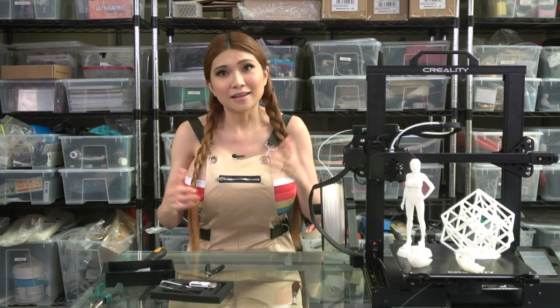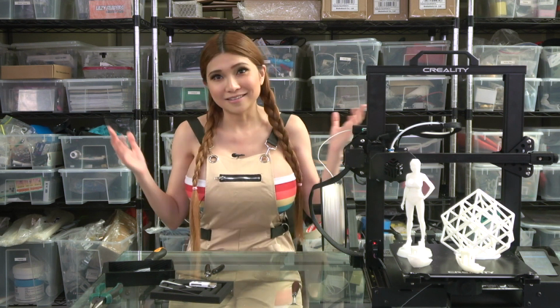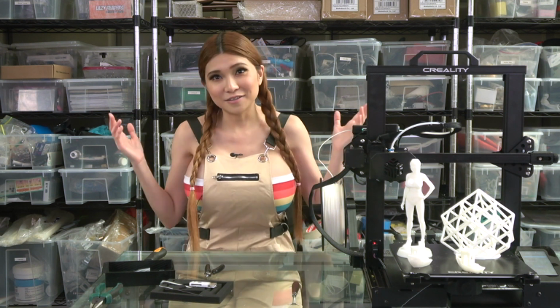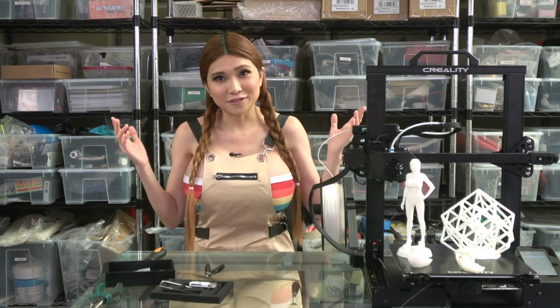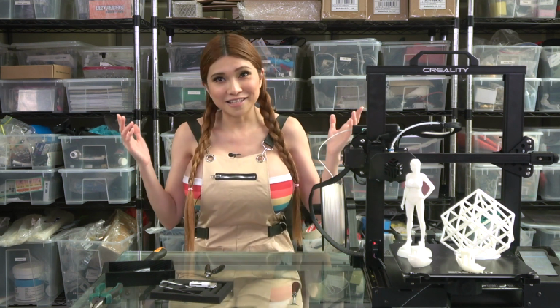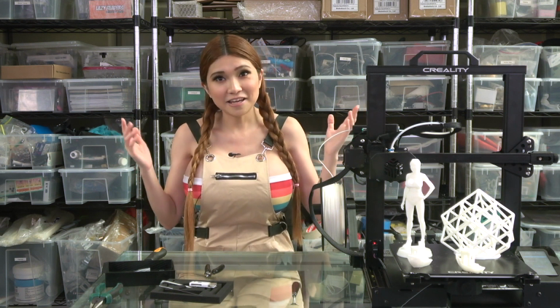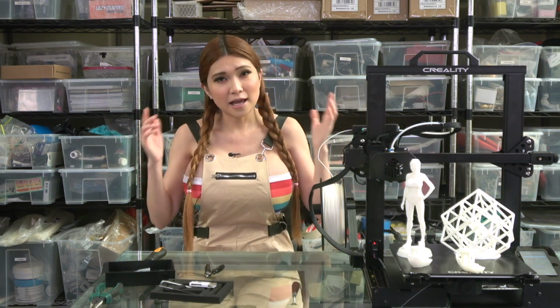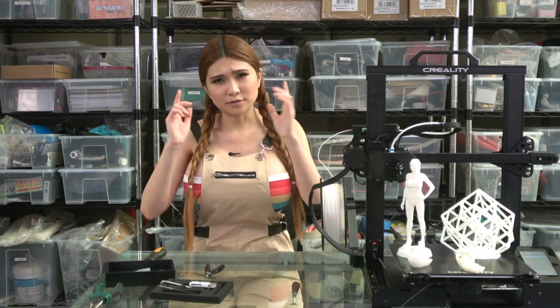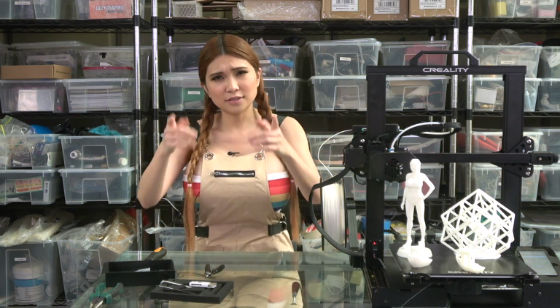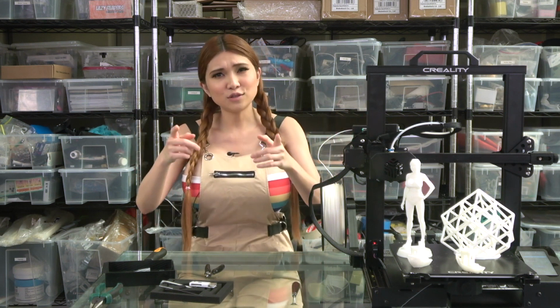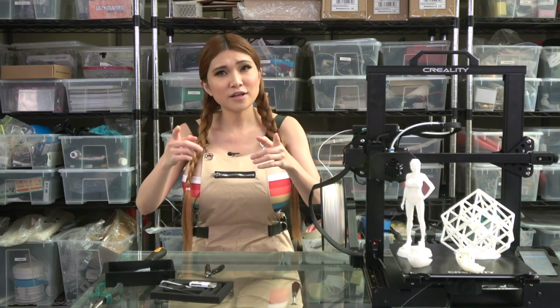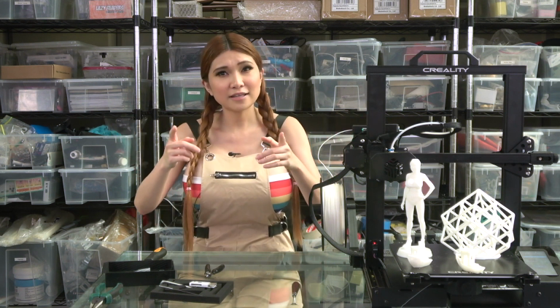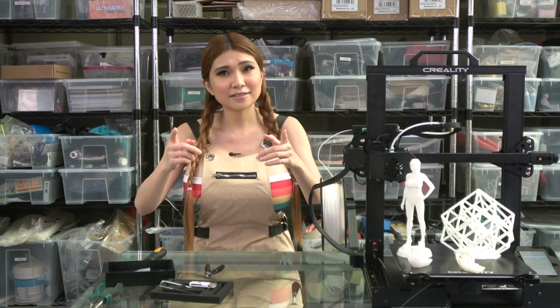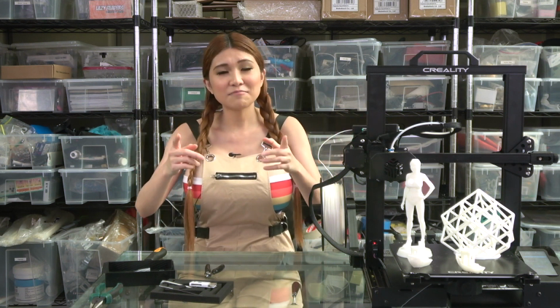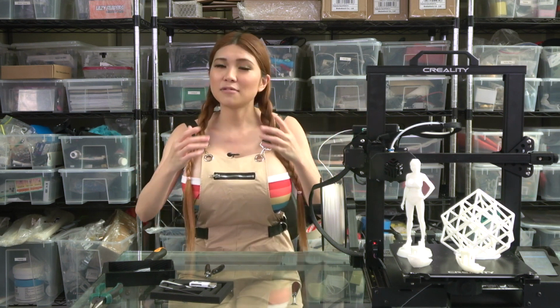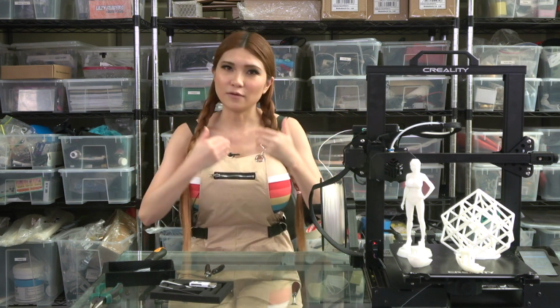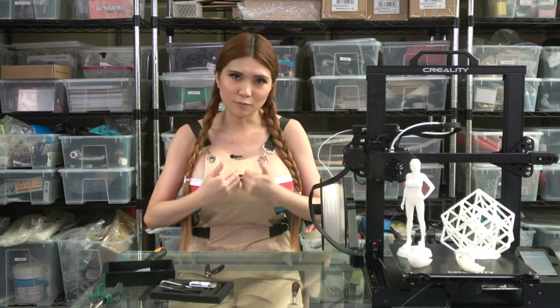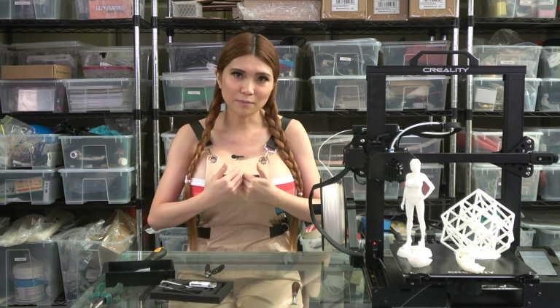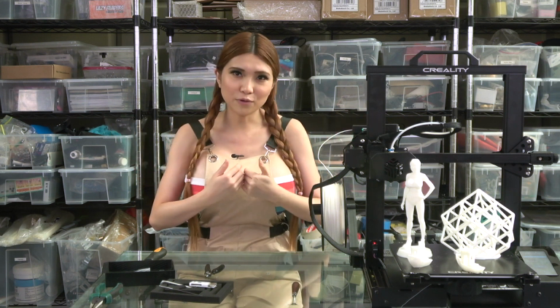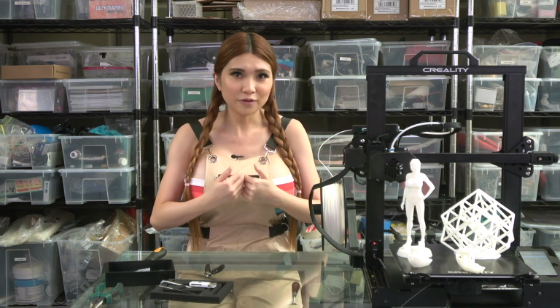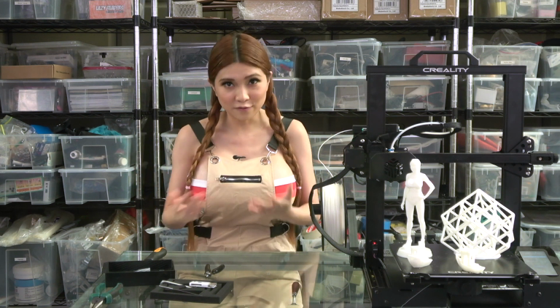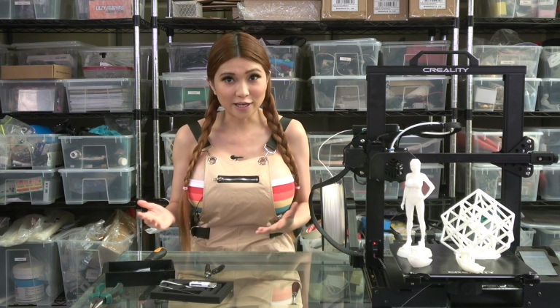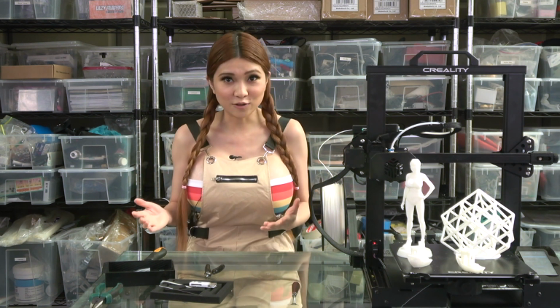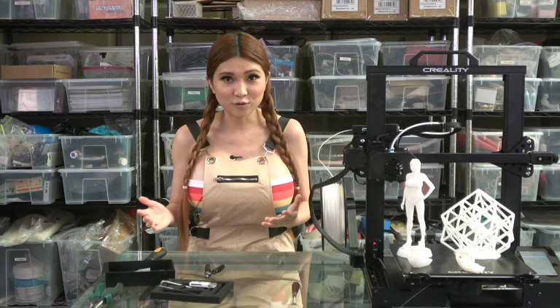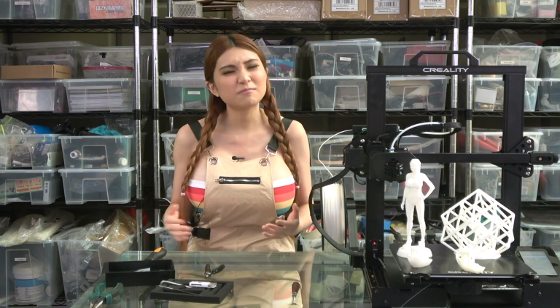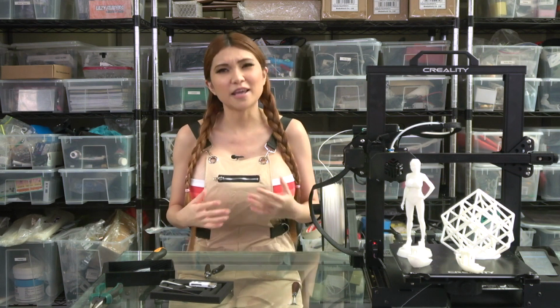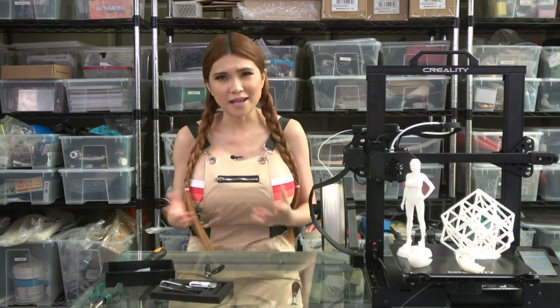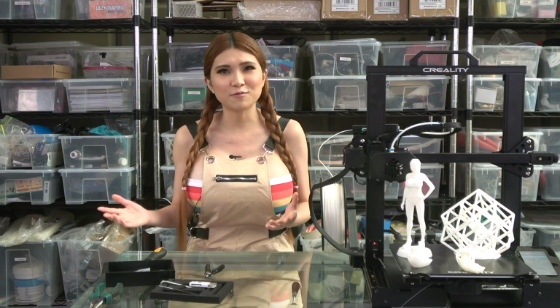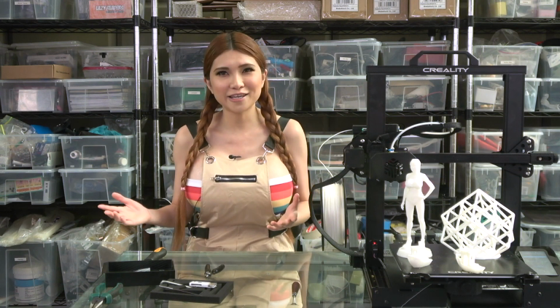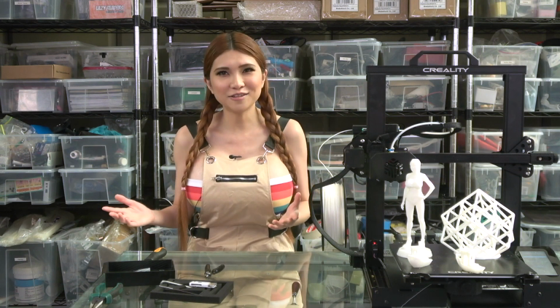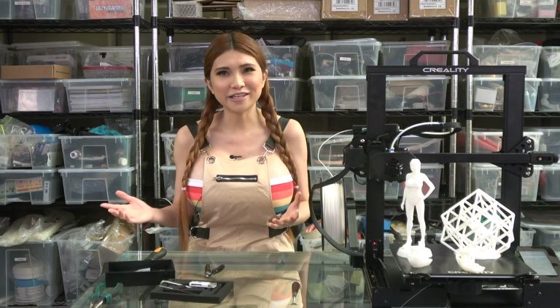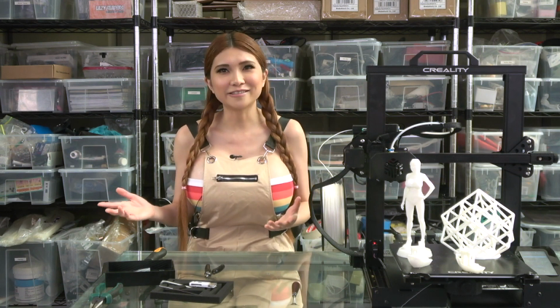That's it for today, I'll see you all next time - and remember, if I can do it, anyone can do it.